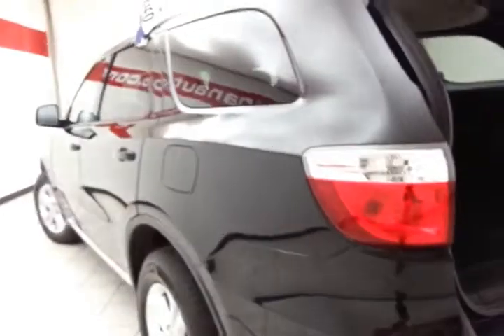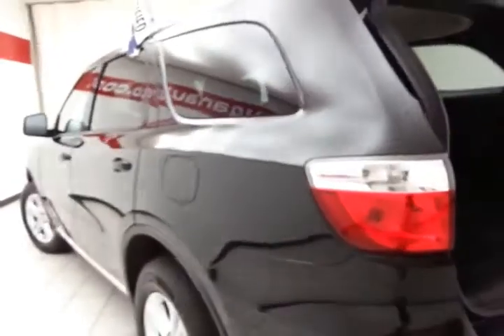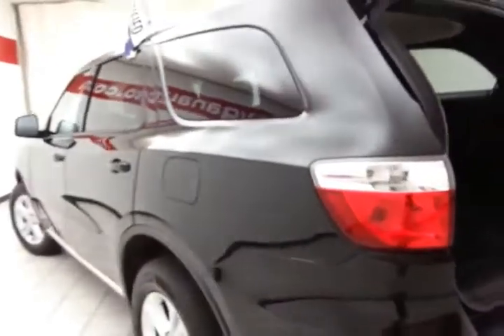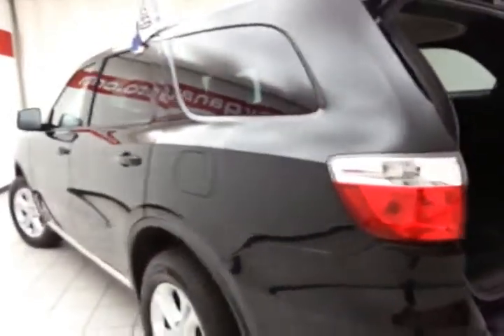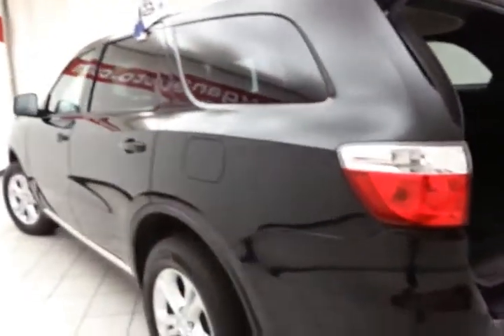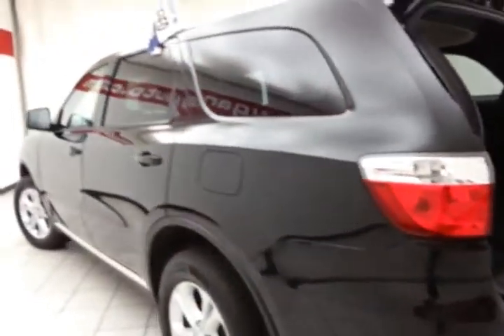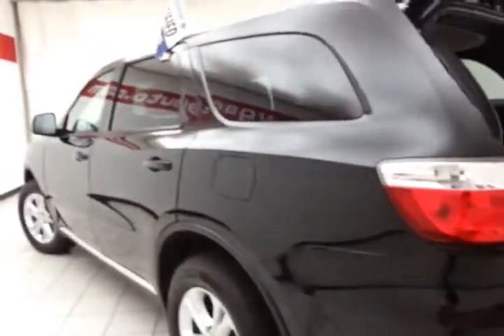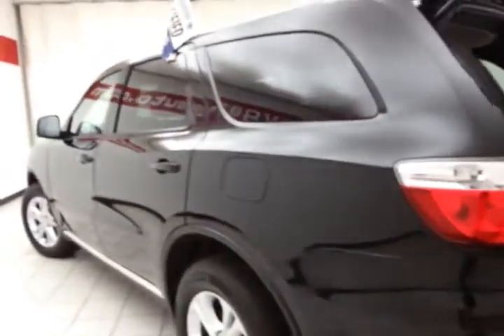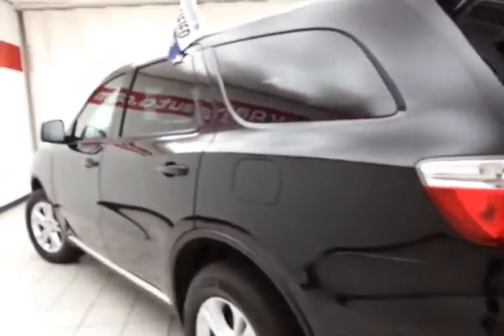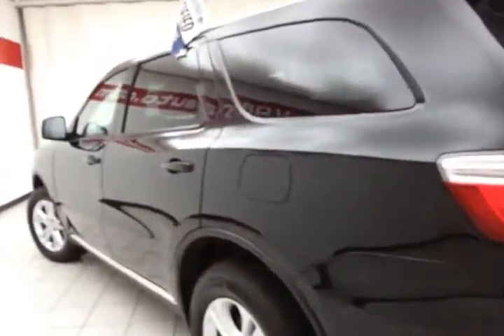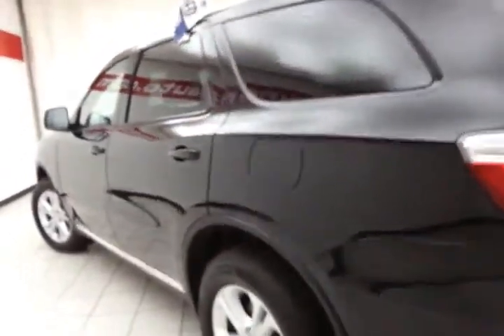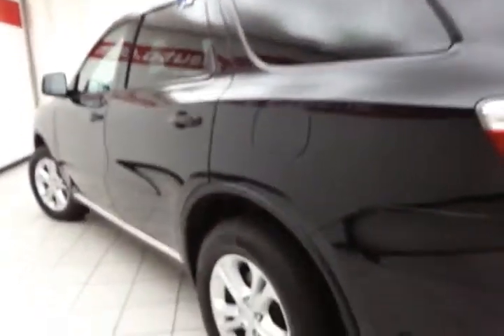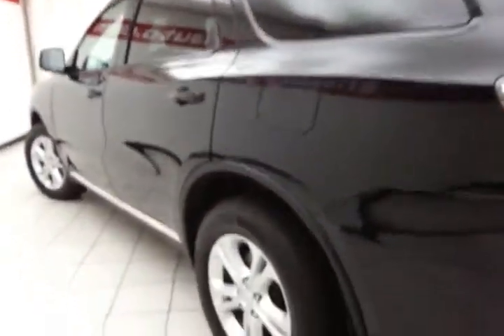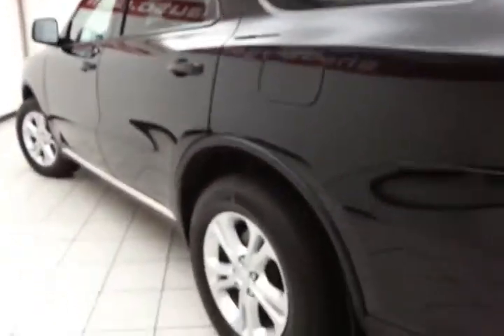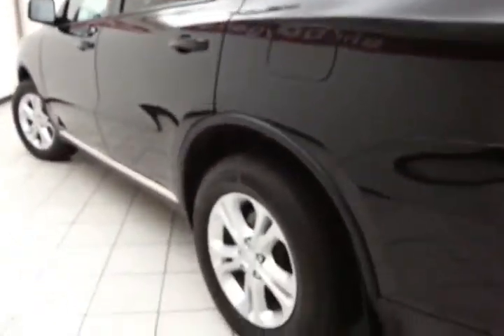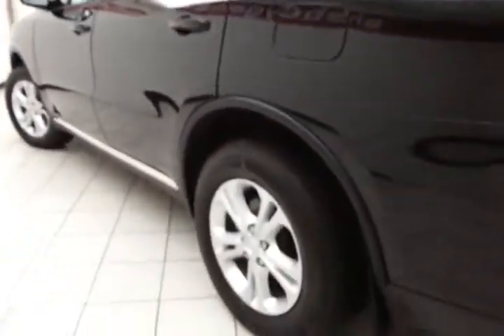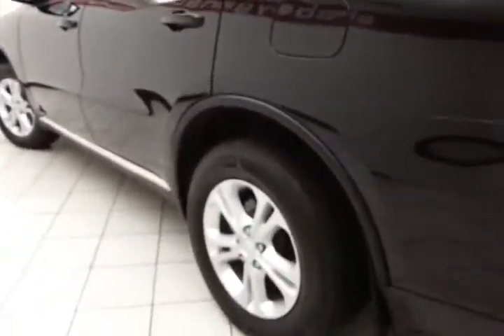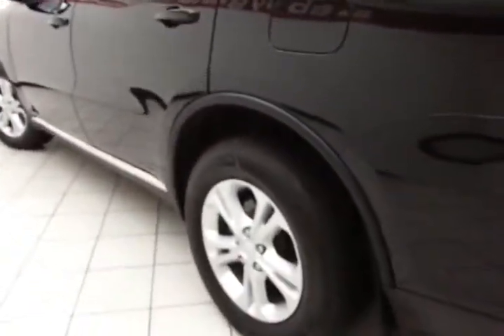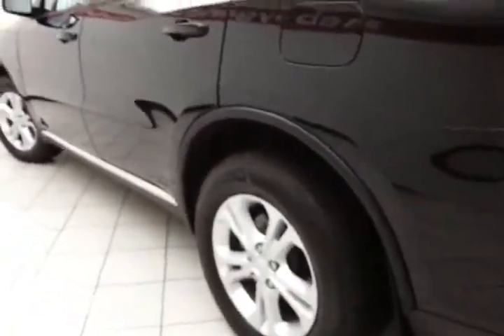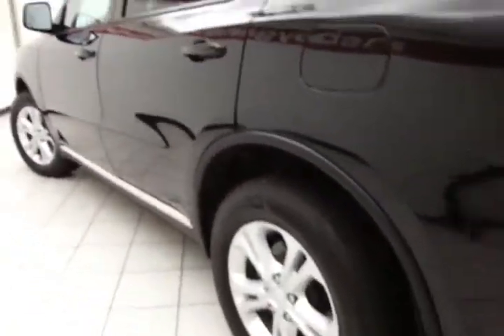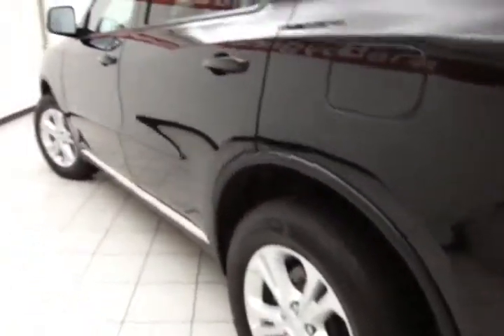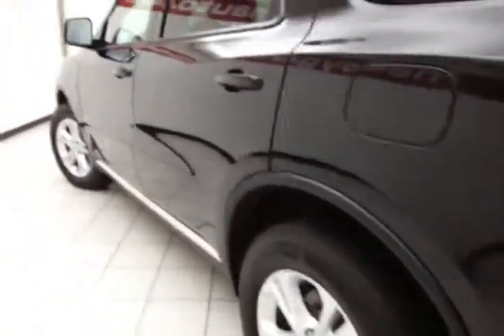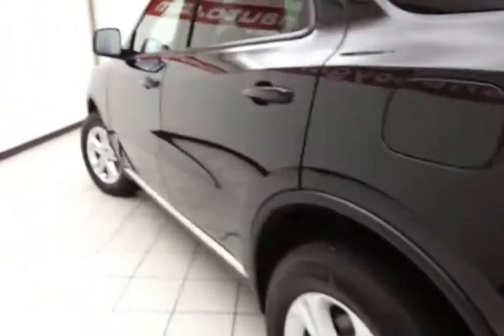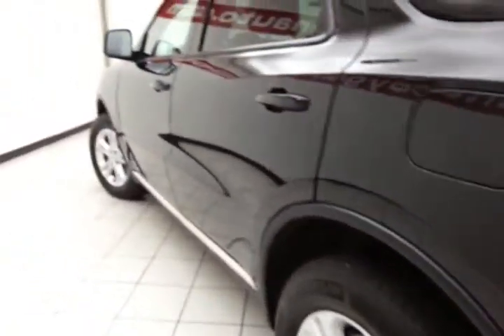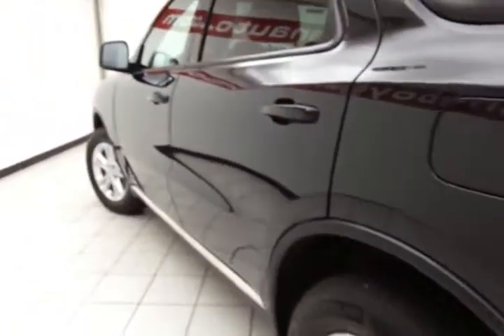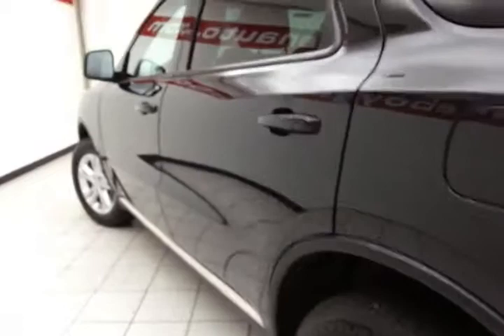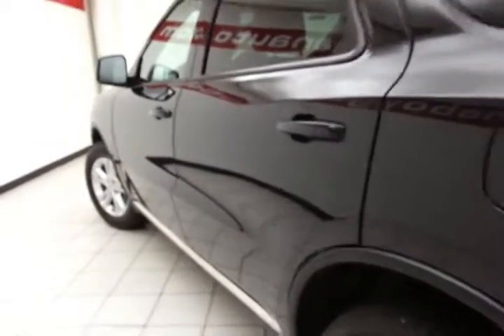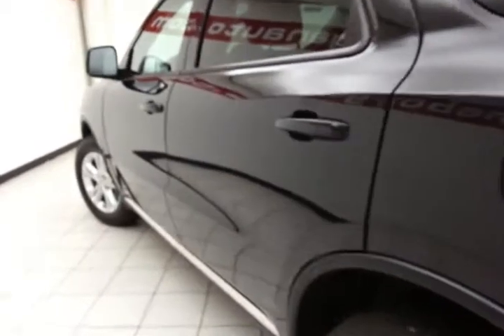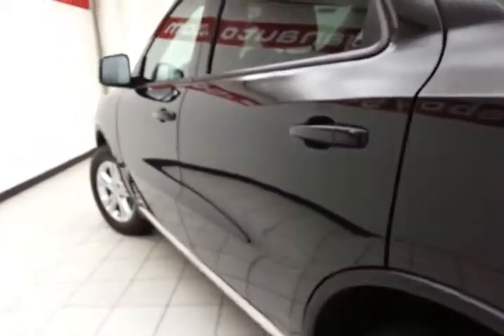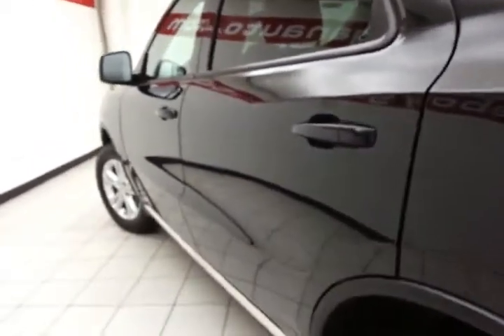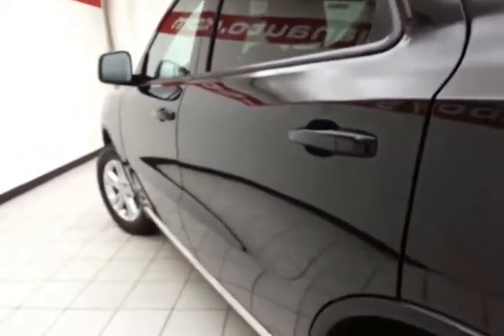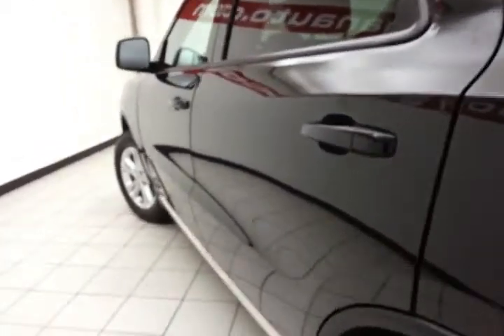You'll enjoy an excellent ride in the Durango due to its fully independent suspension.